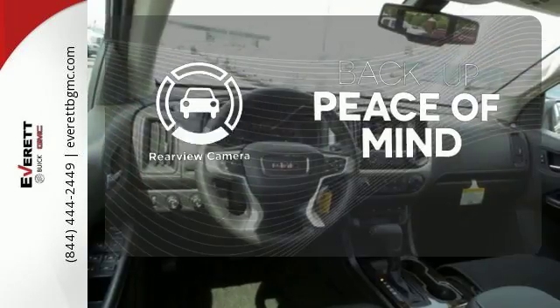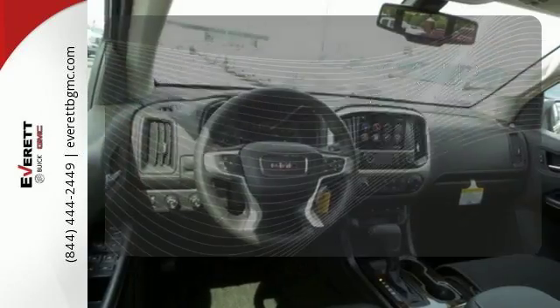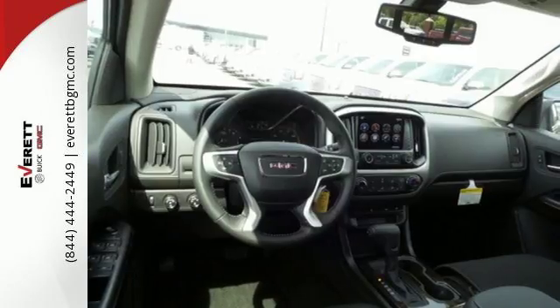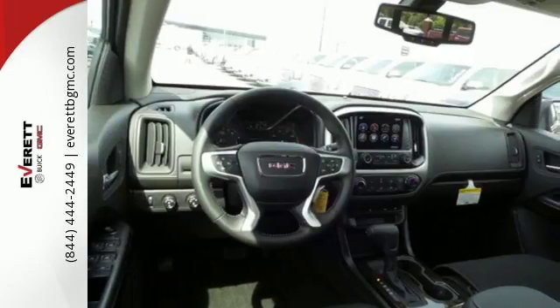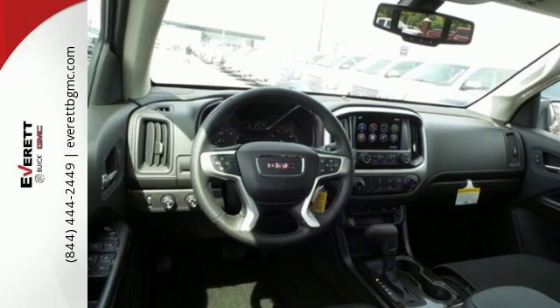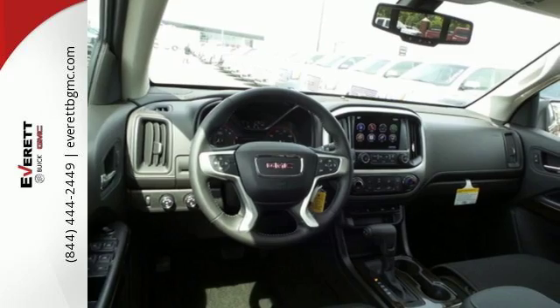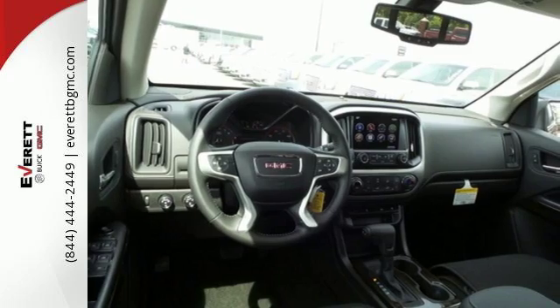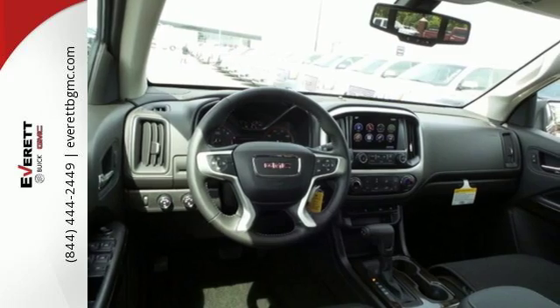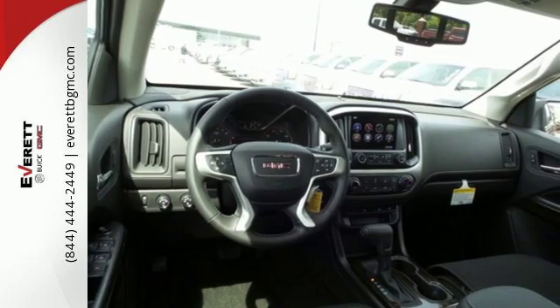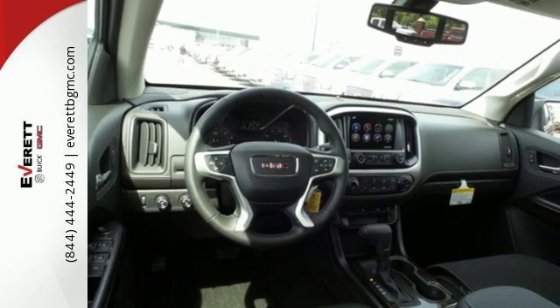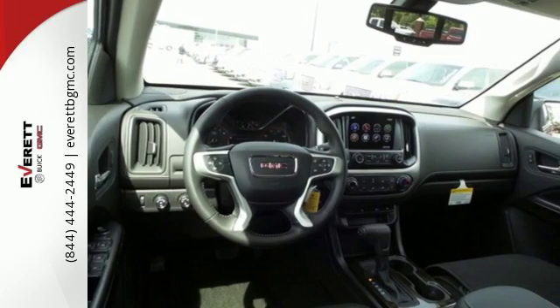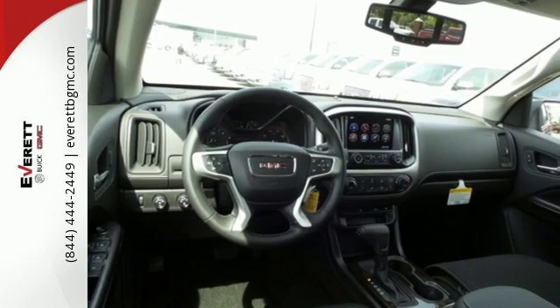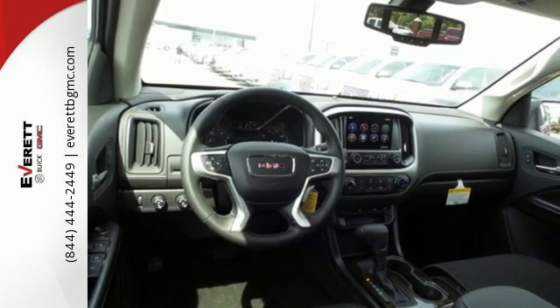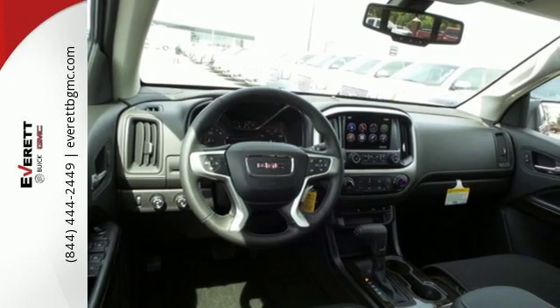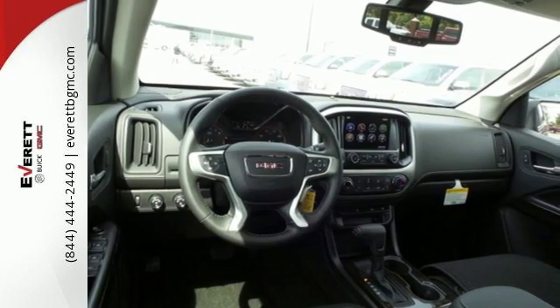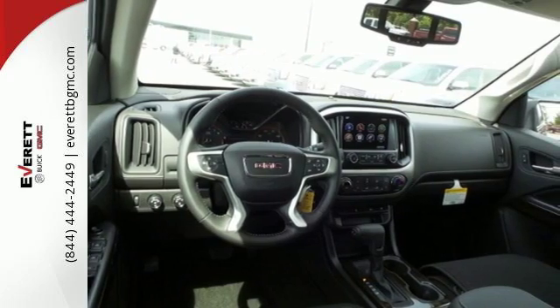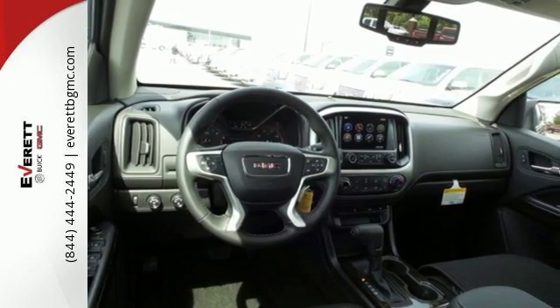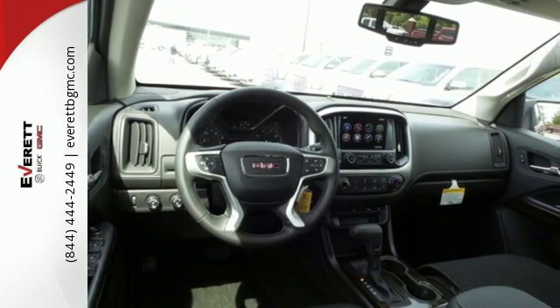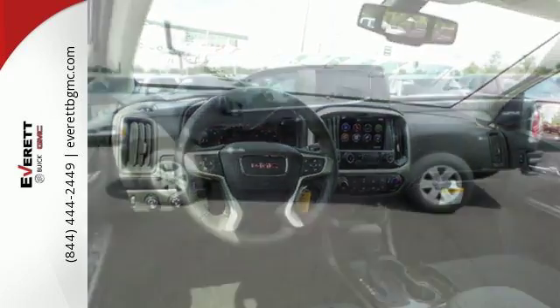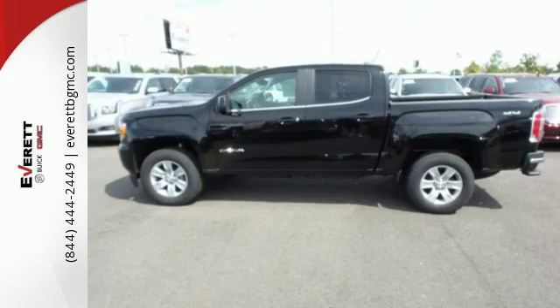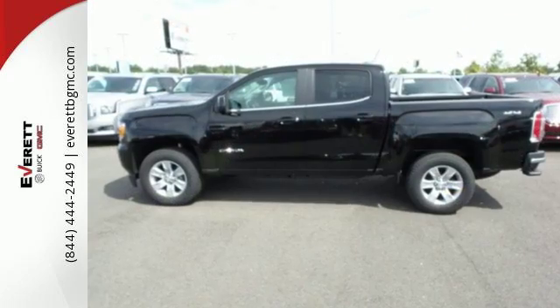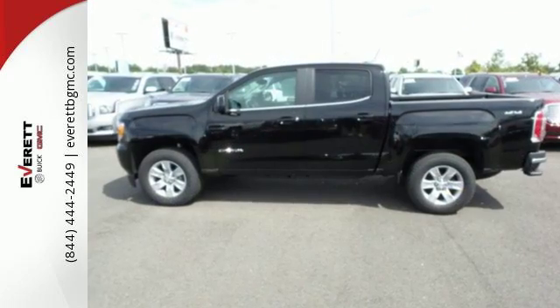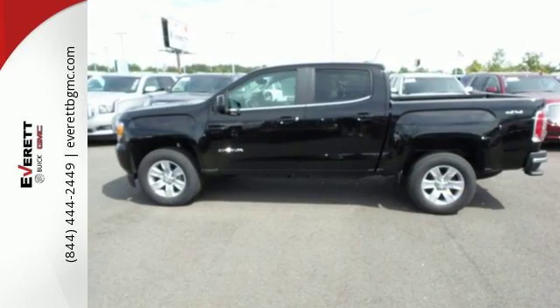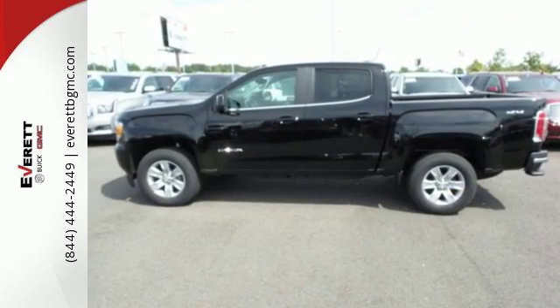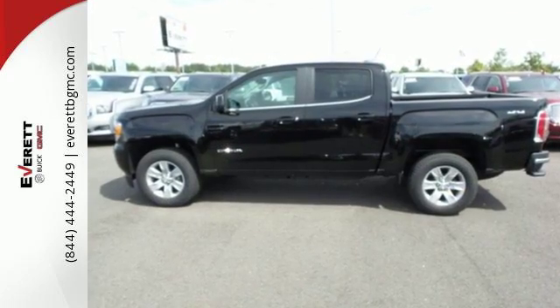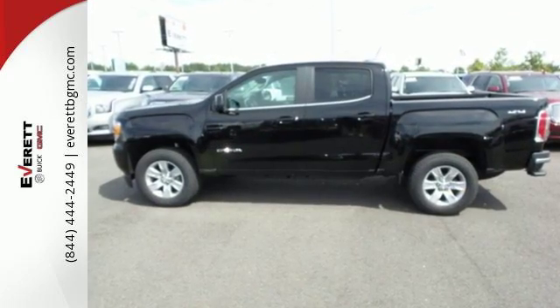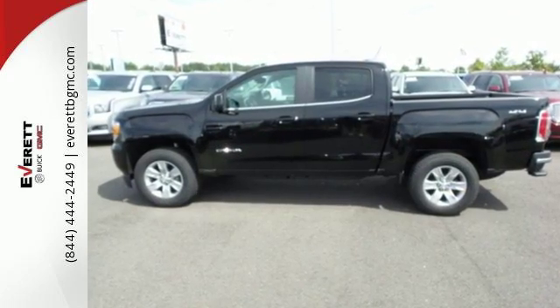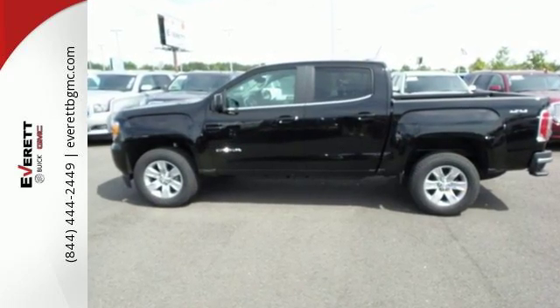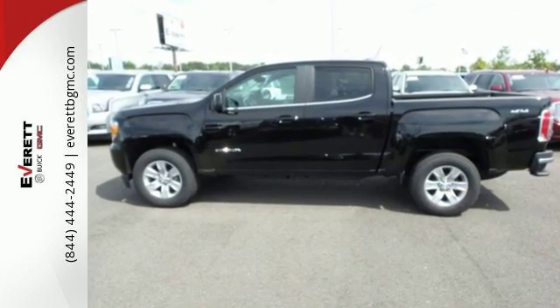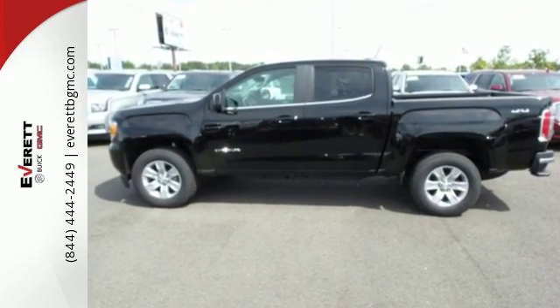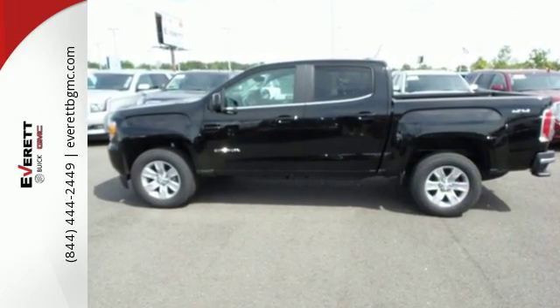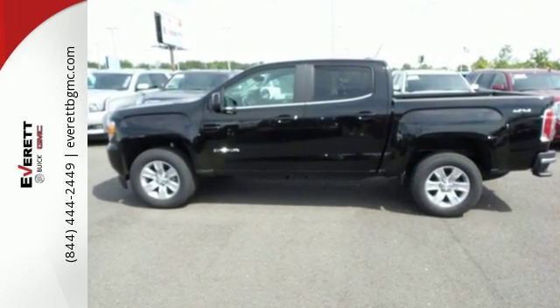It's powerful and versatile. Make a lasting impression as you drive up in this GMC Canyon.